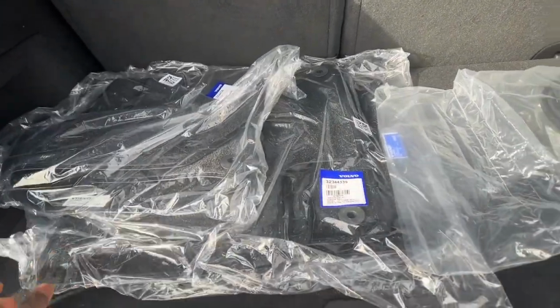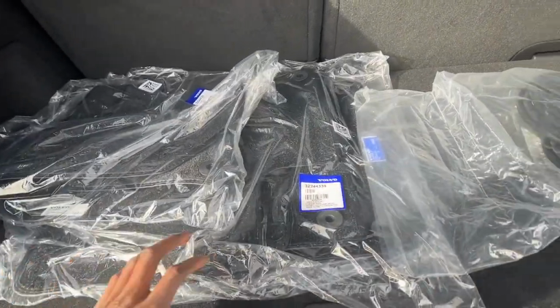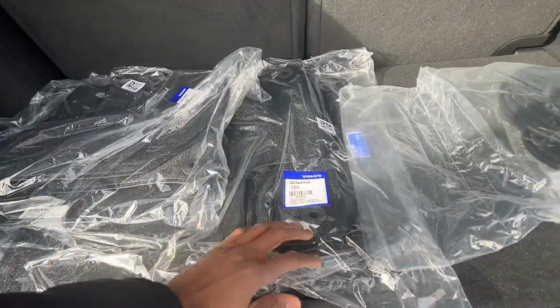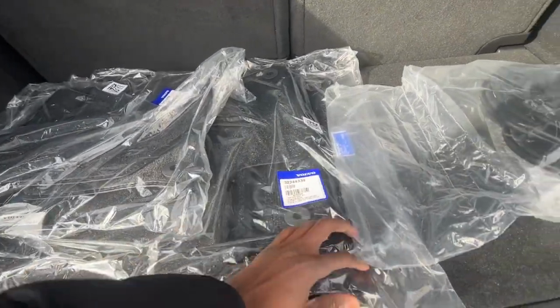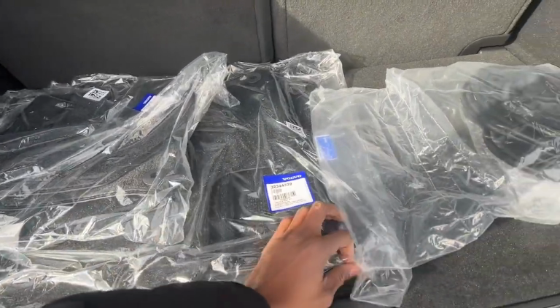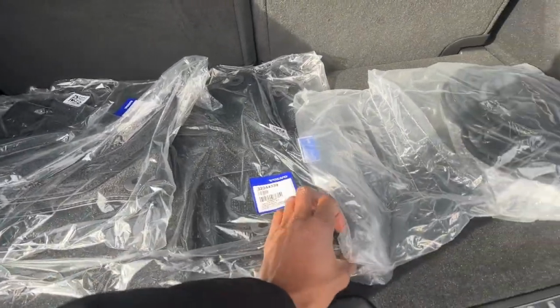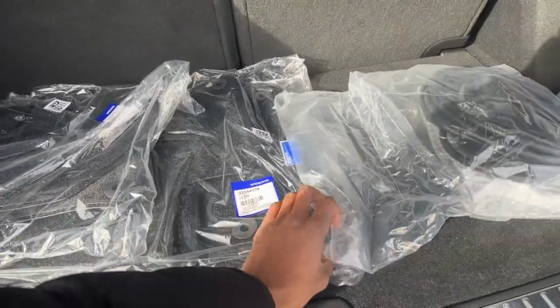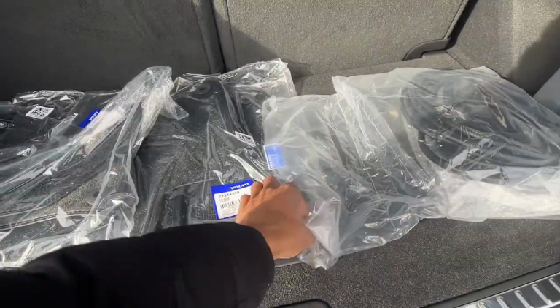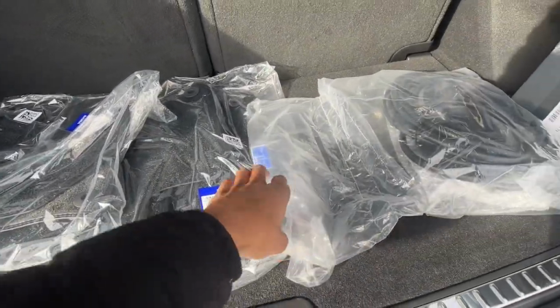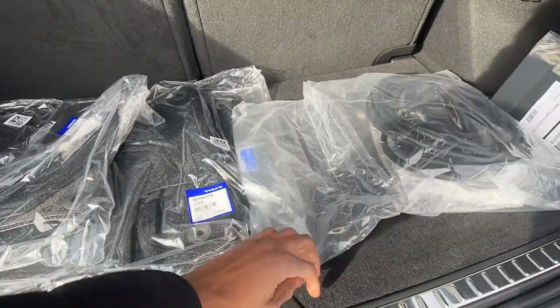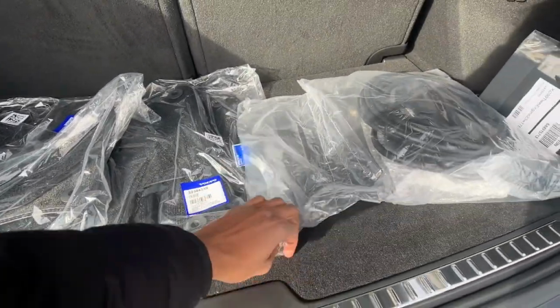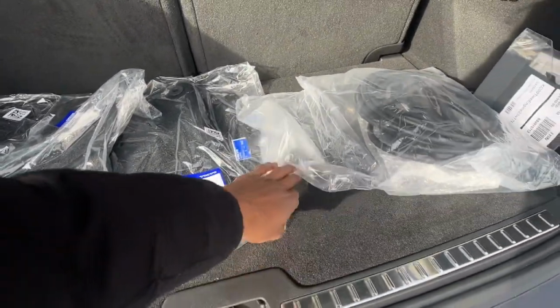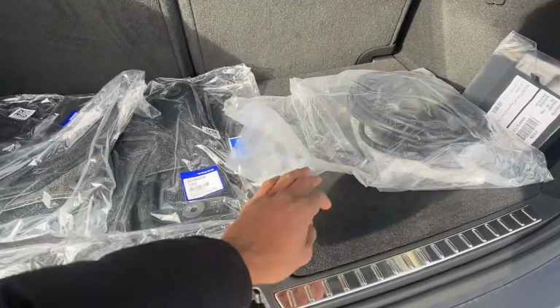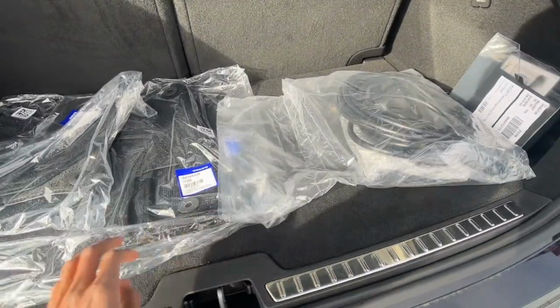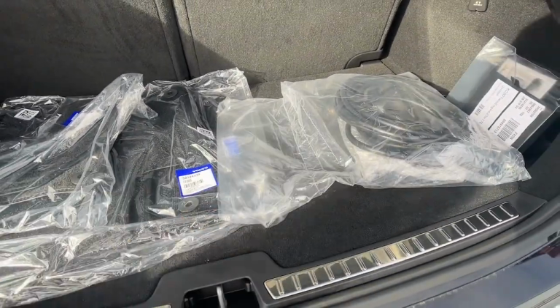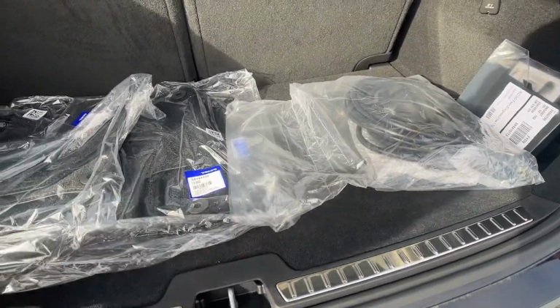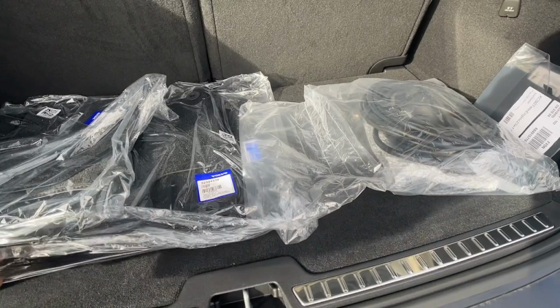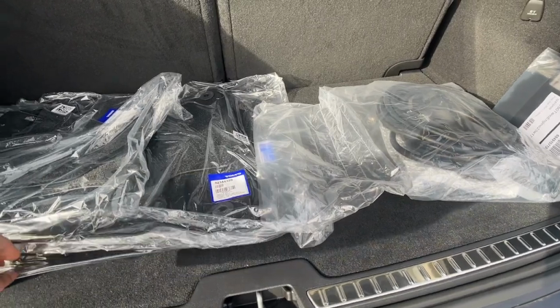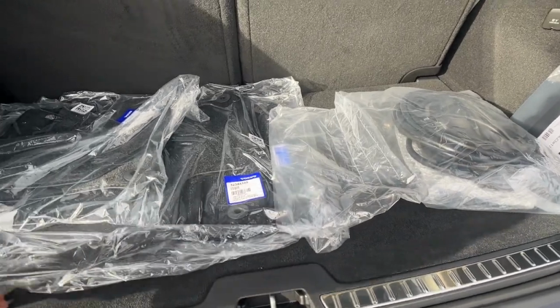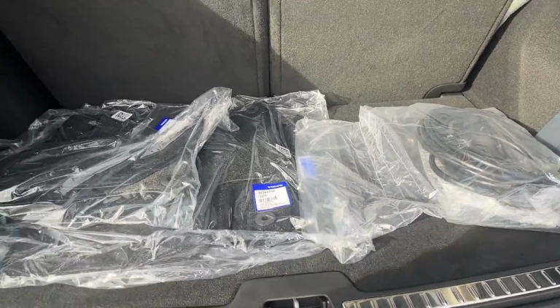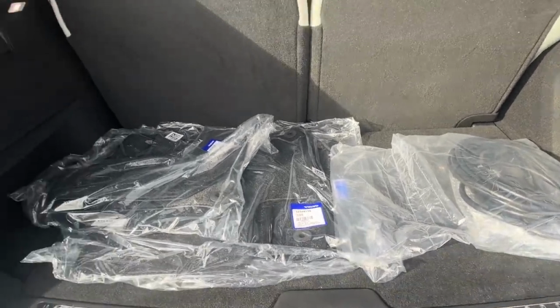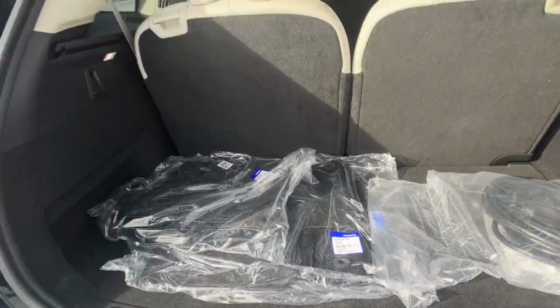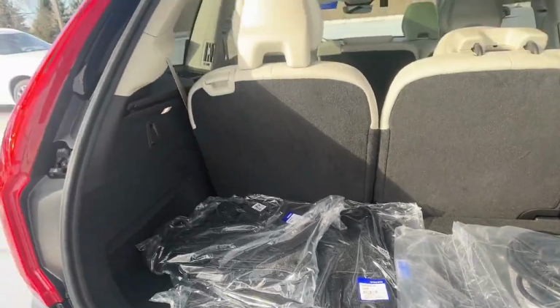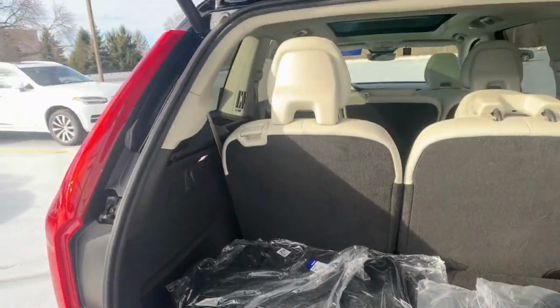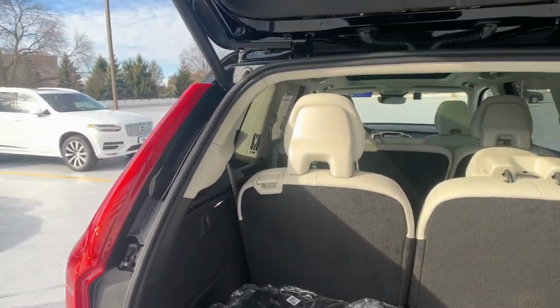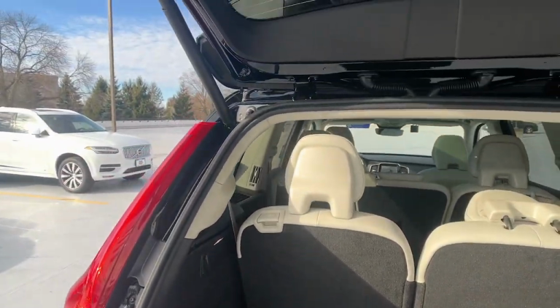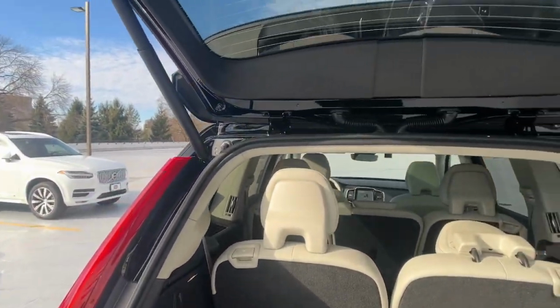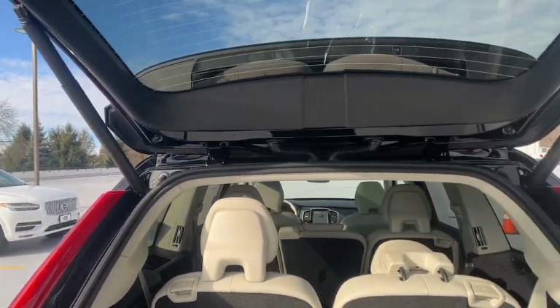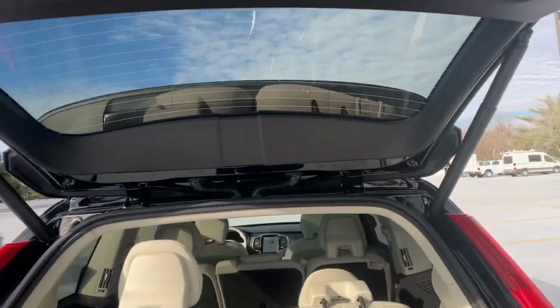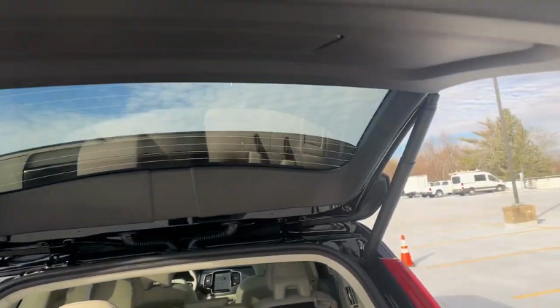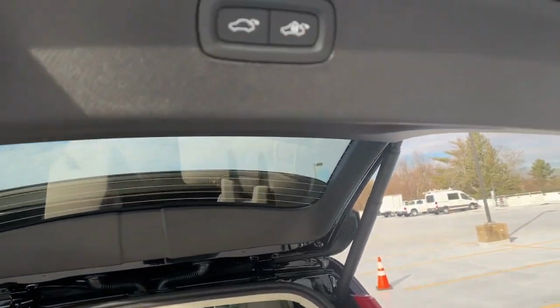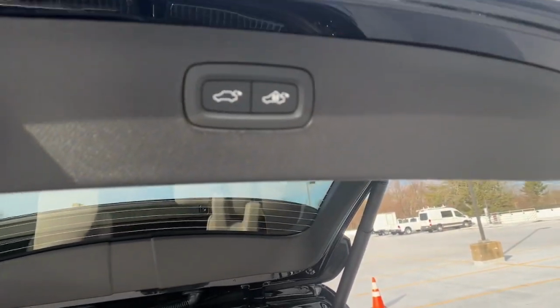Heated mirrors, woodgrain interior trim, power passenger seat, fog lamps.